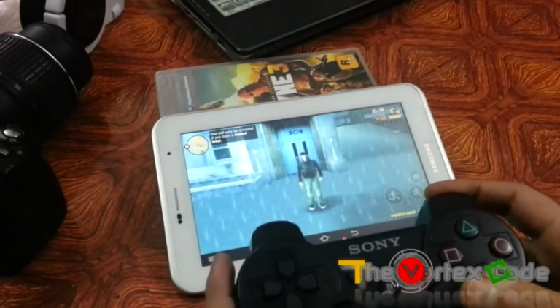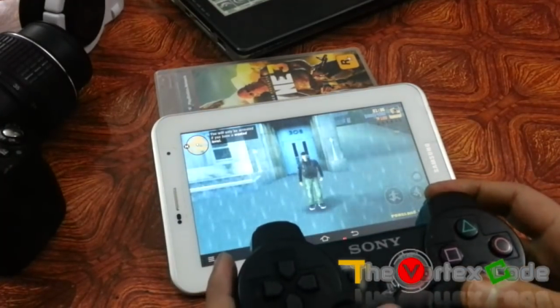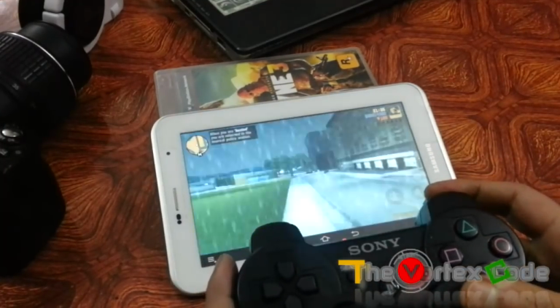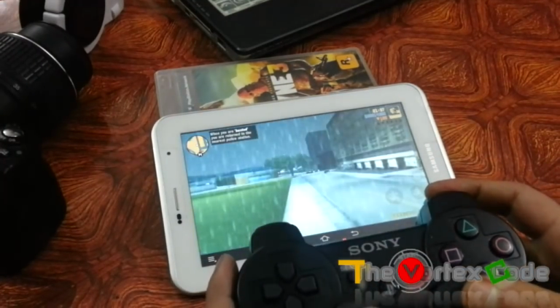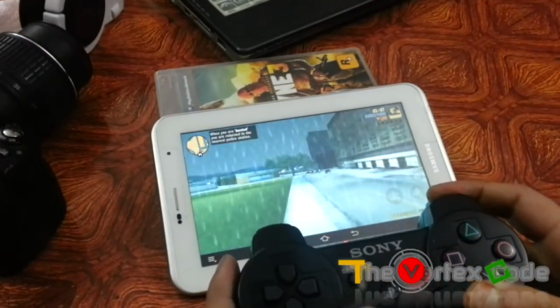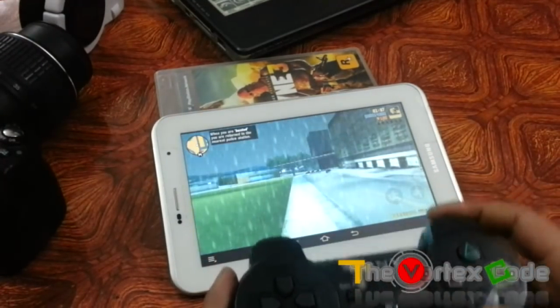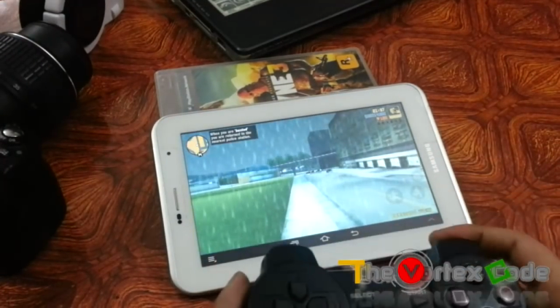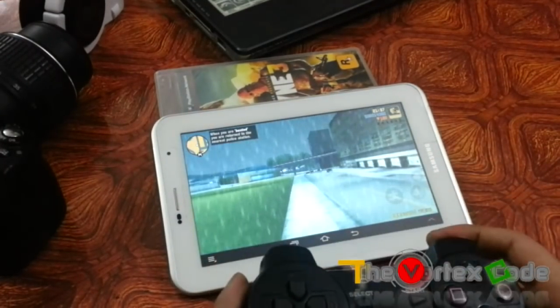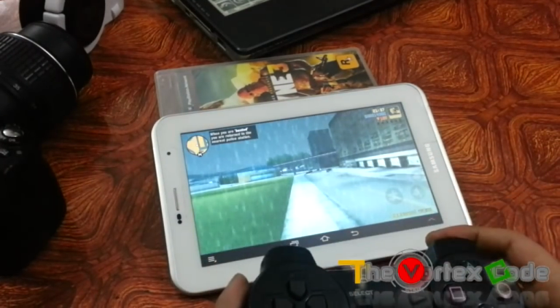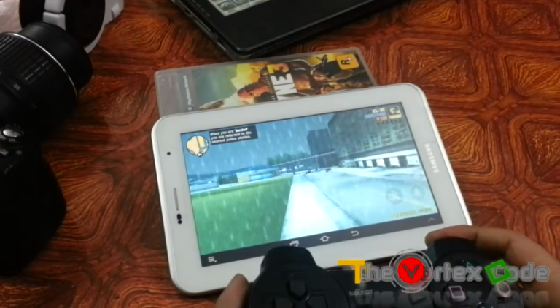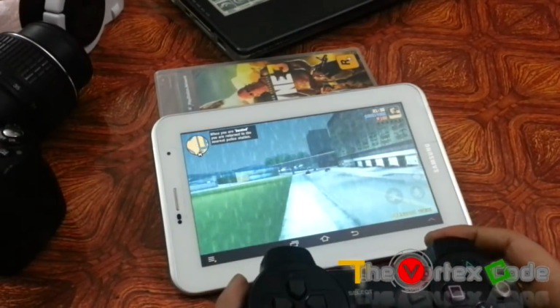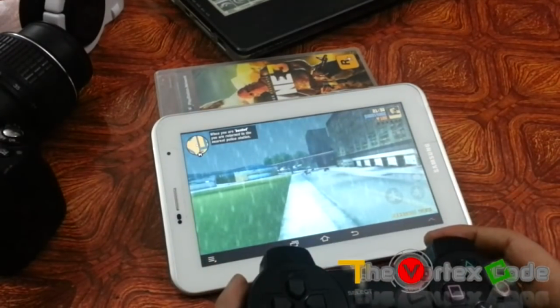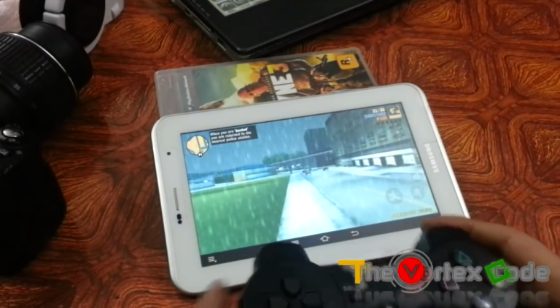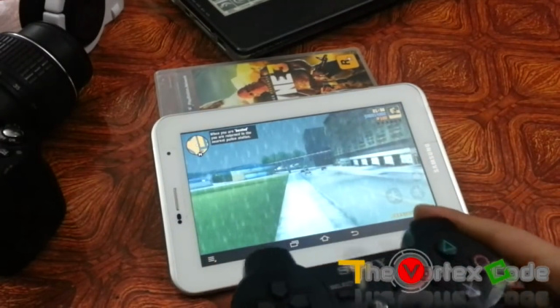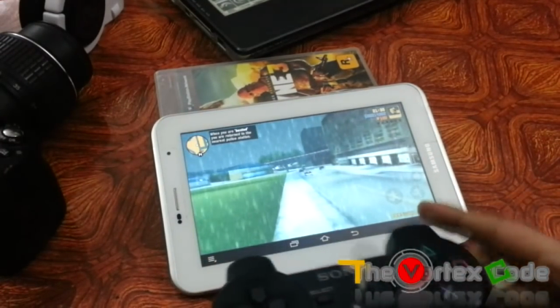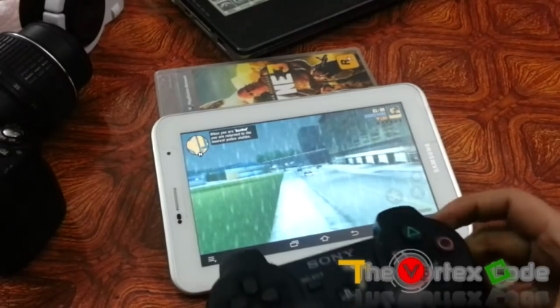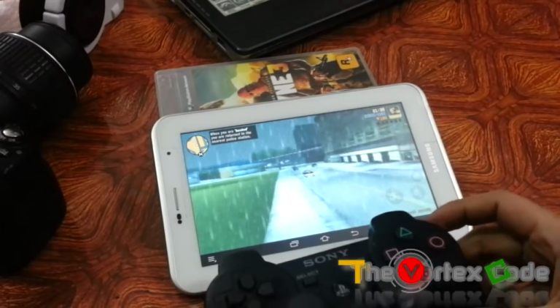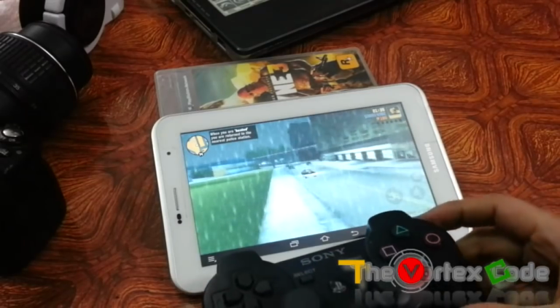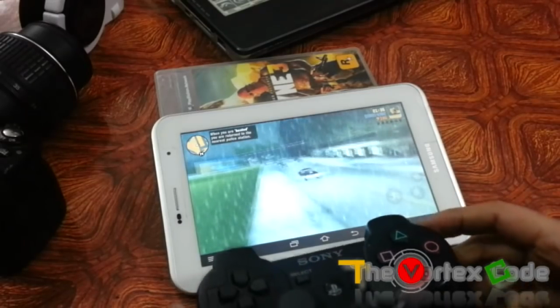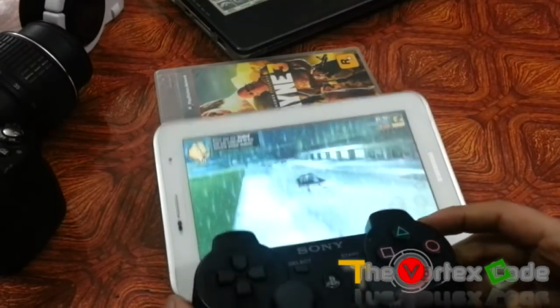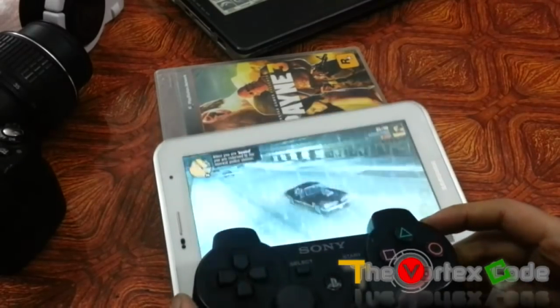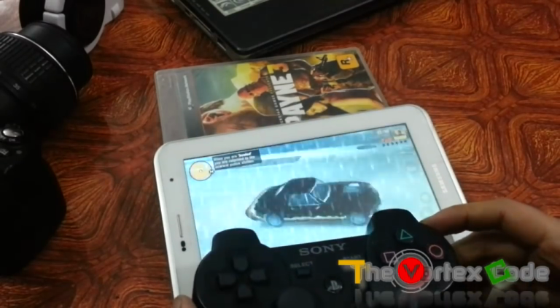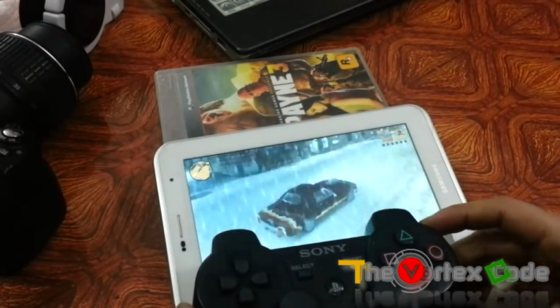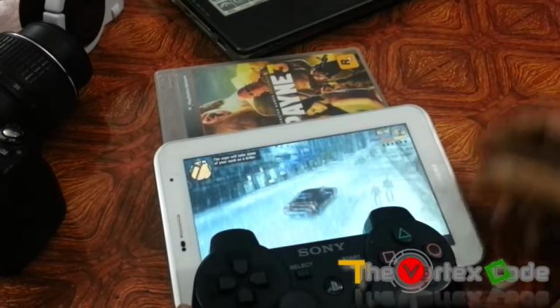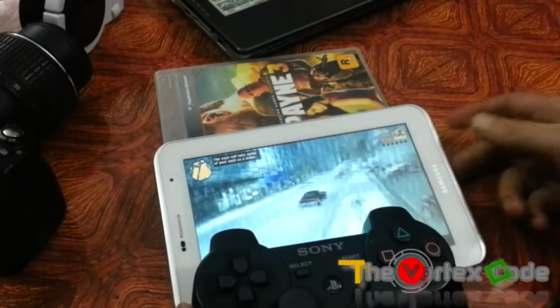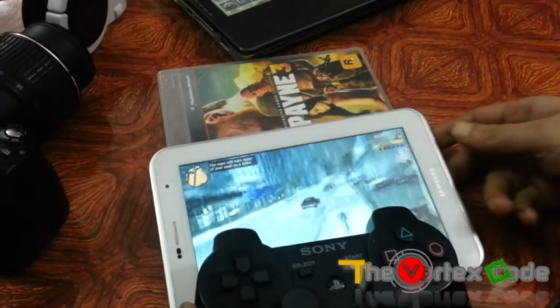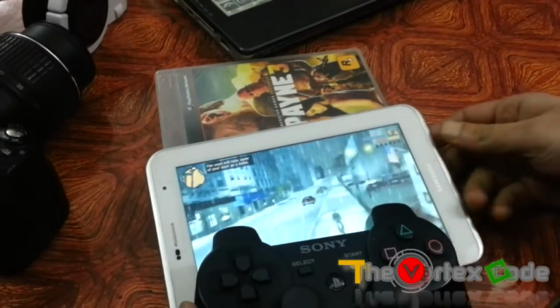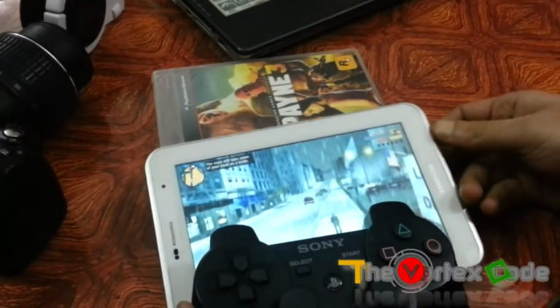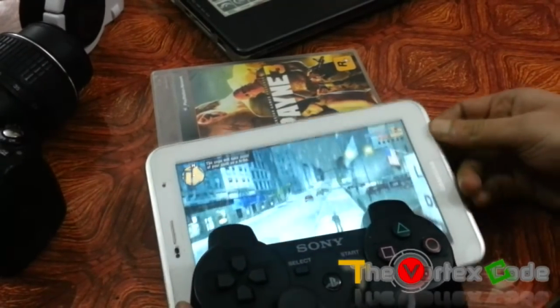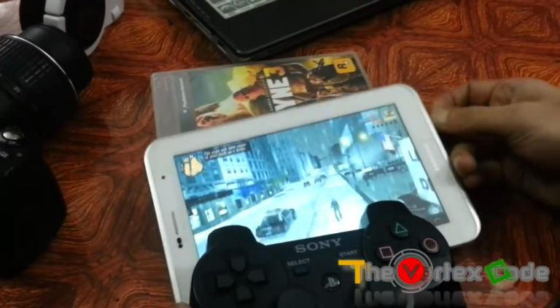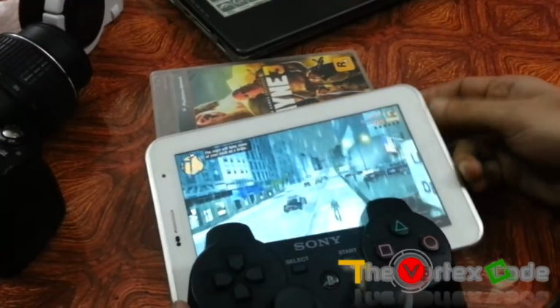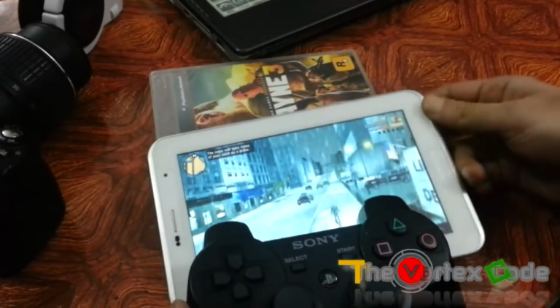That's it! You can see that you've made the PS3 controller work with the tablet and play games on it.